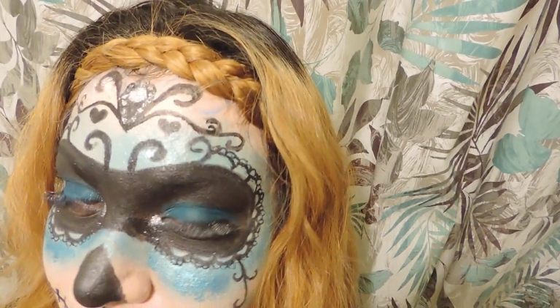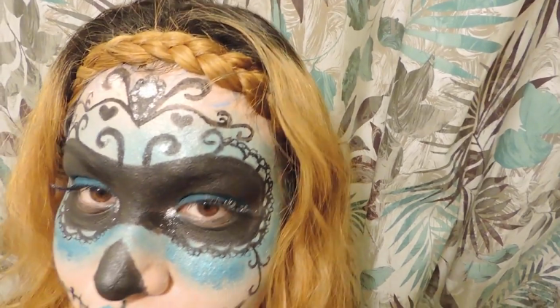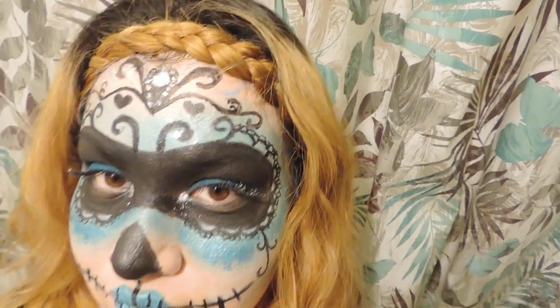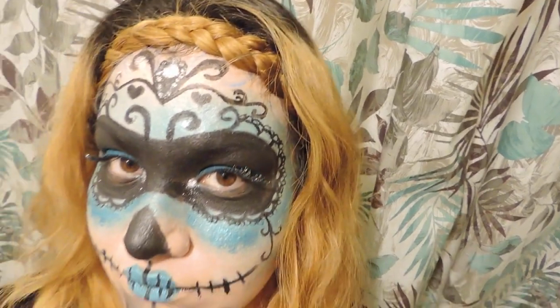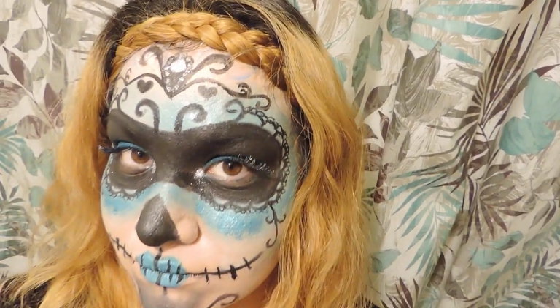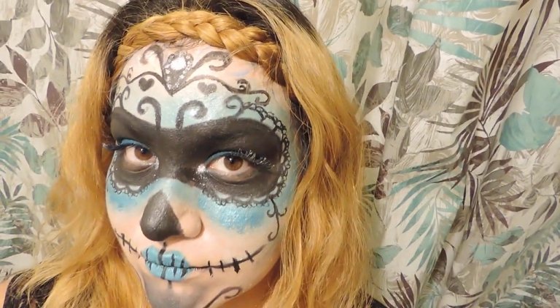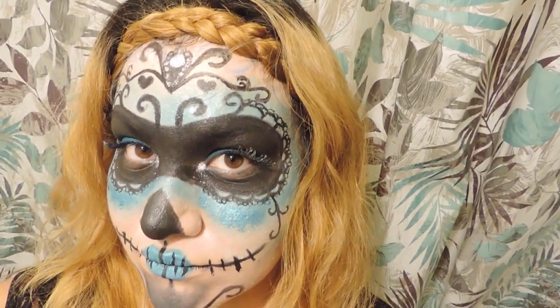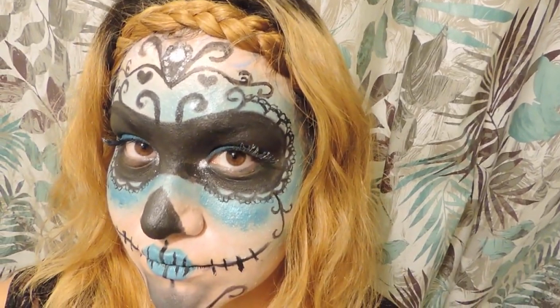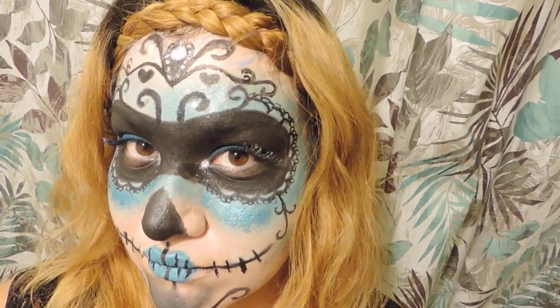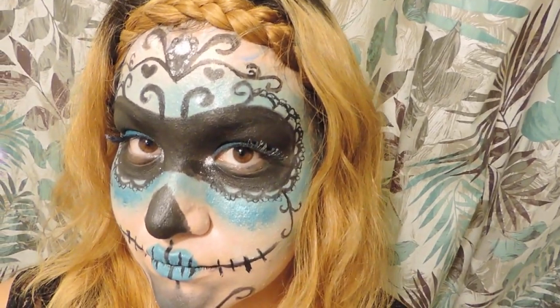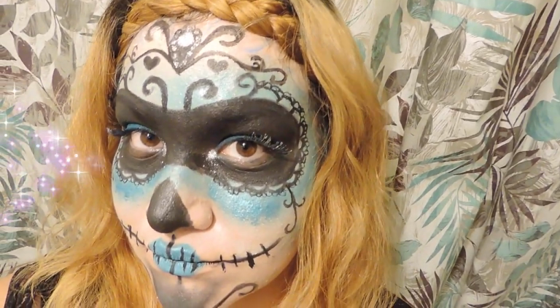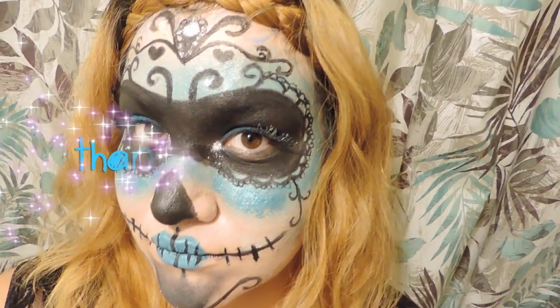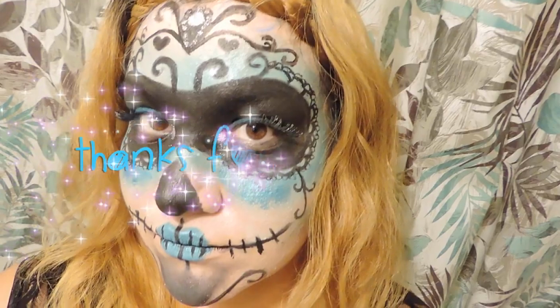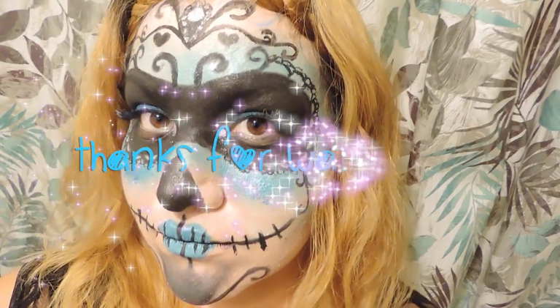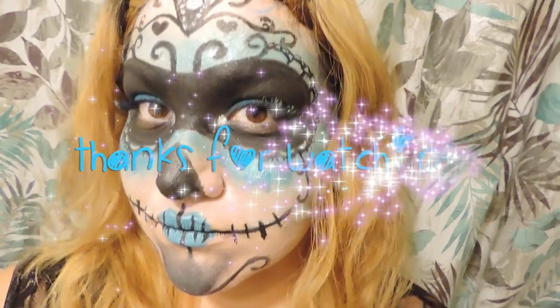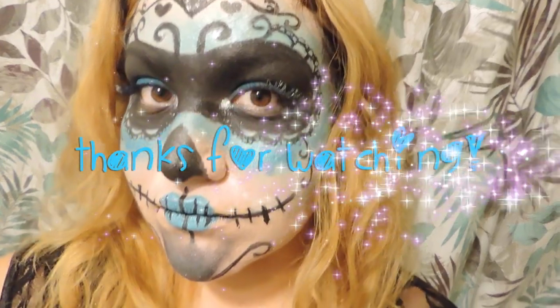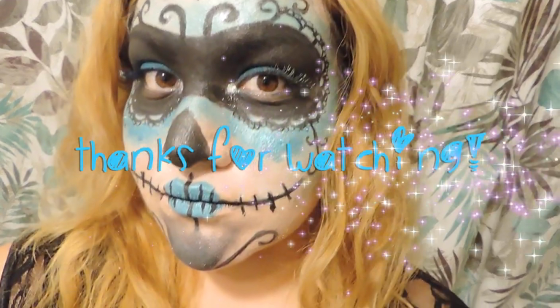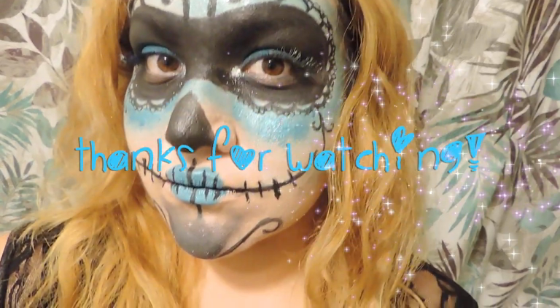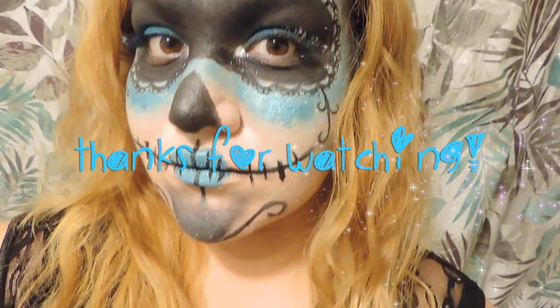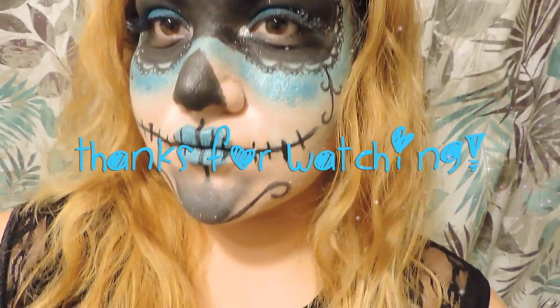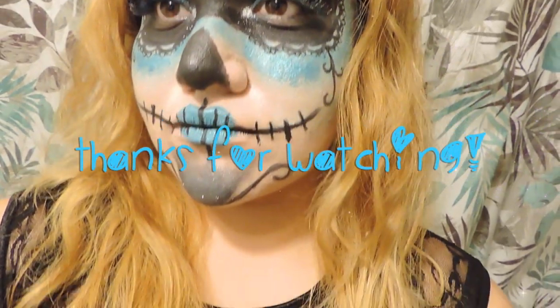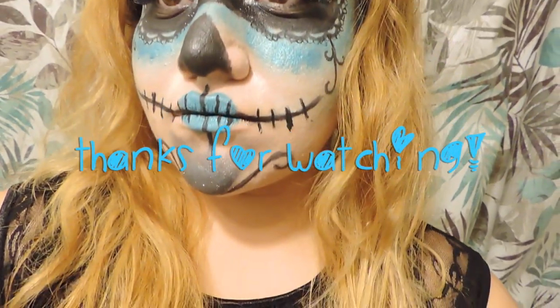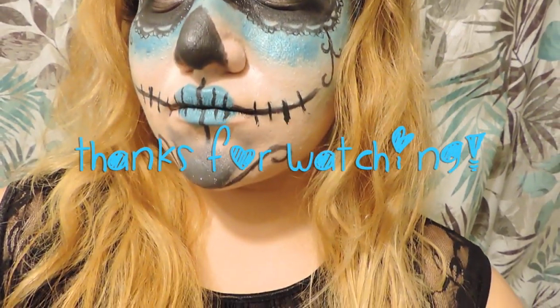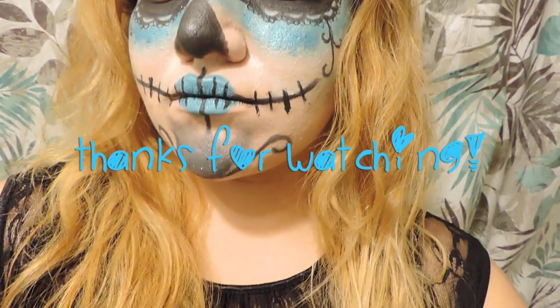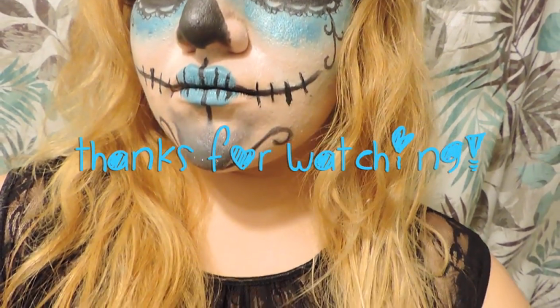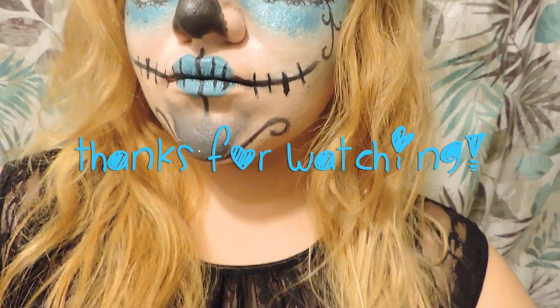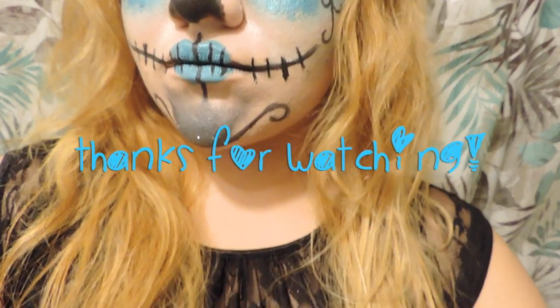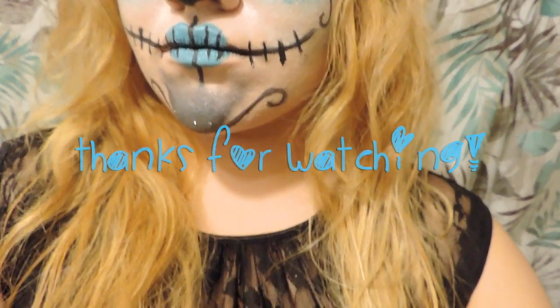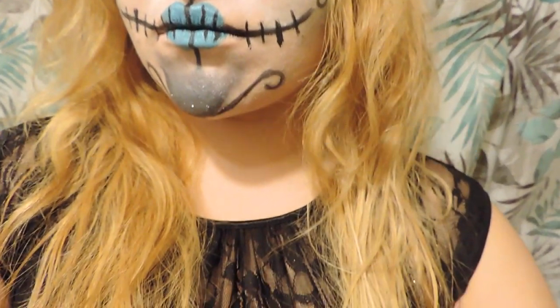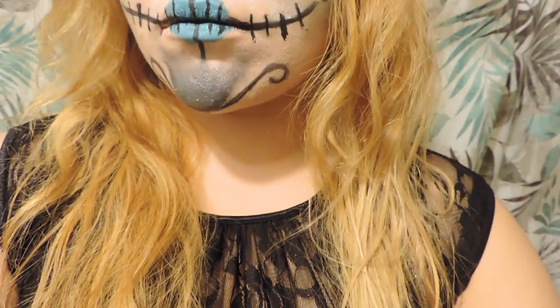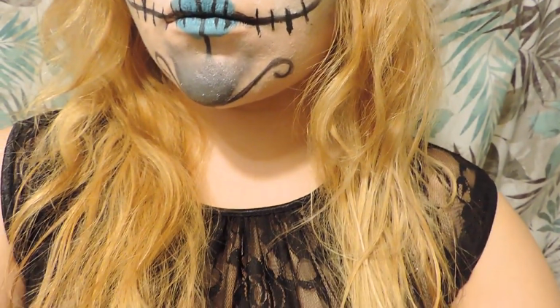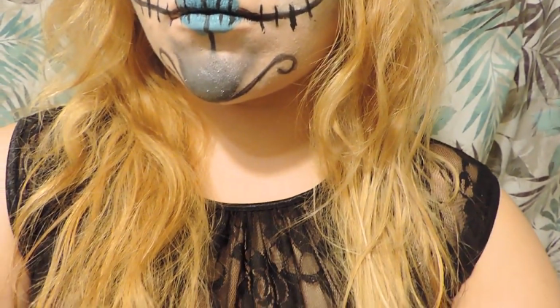So that is it for this look. If you liked it, hit the like button, comment down below, subscribe, and thanks for watching.